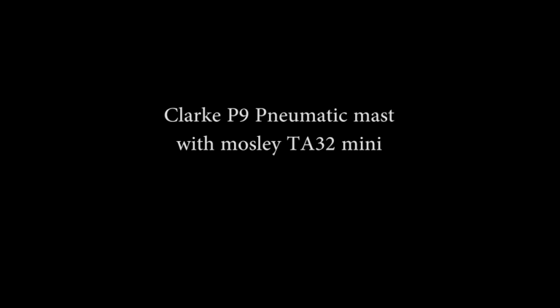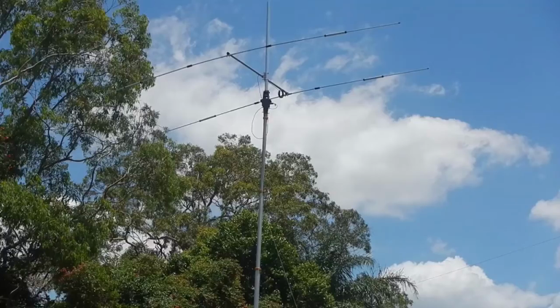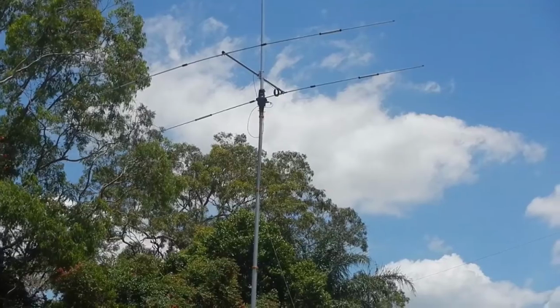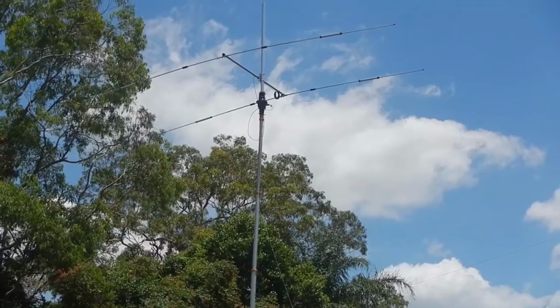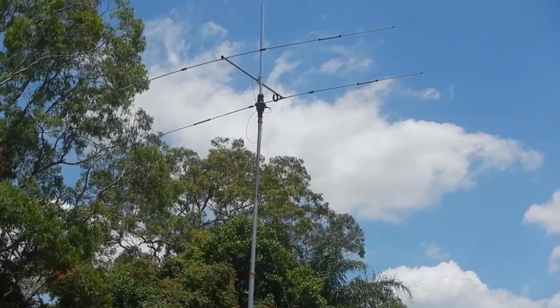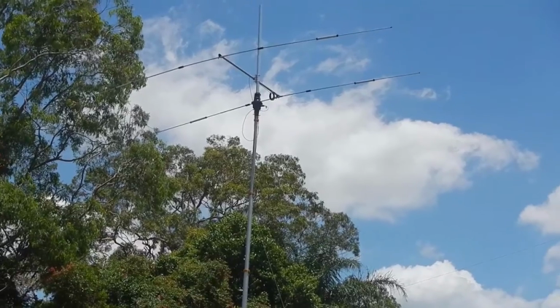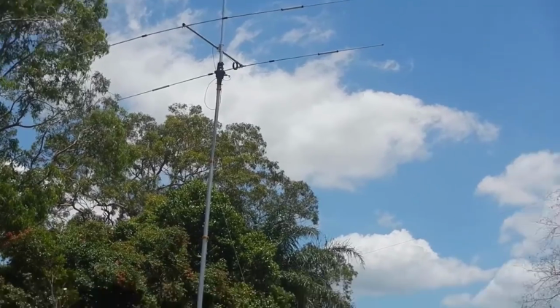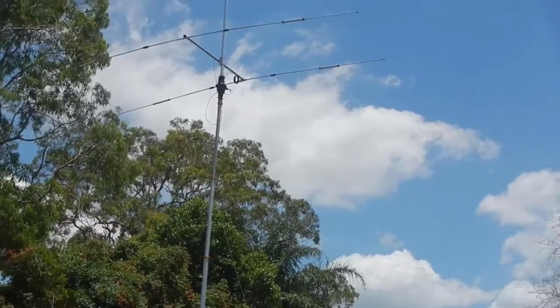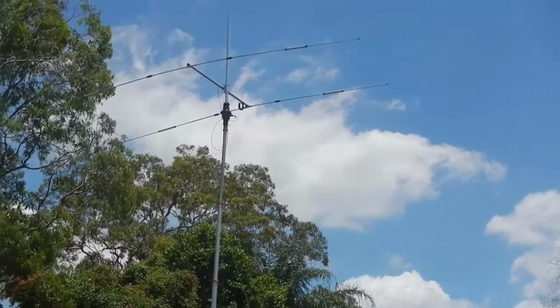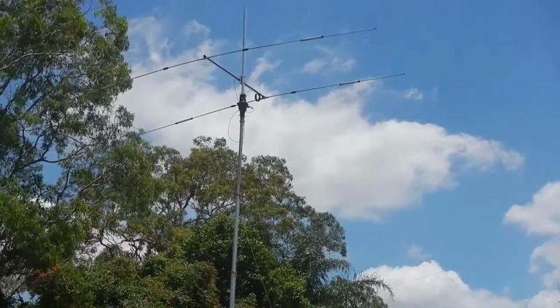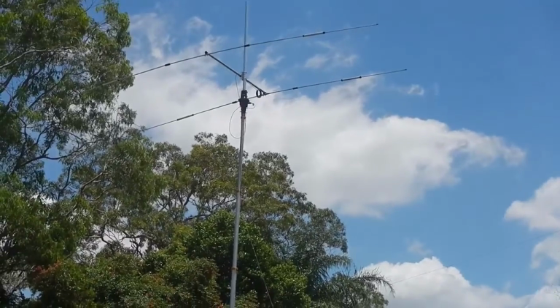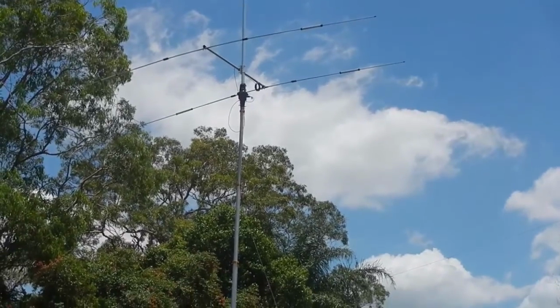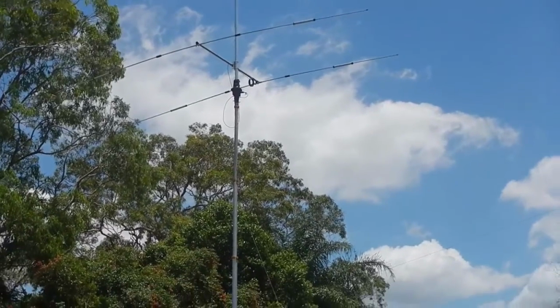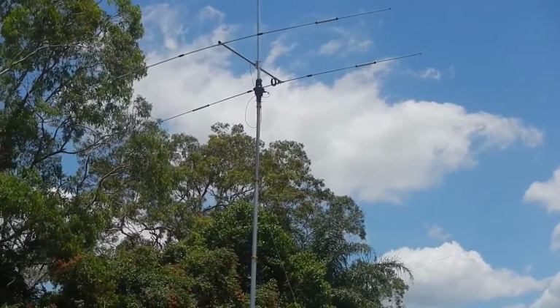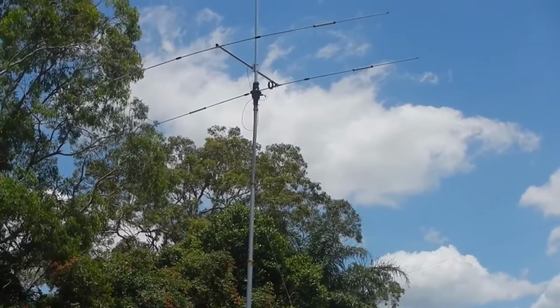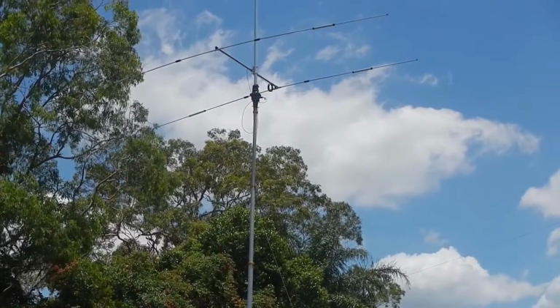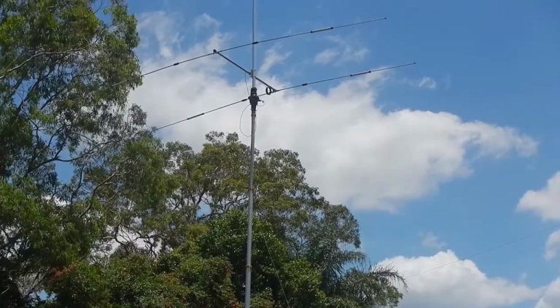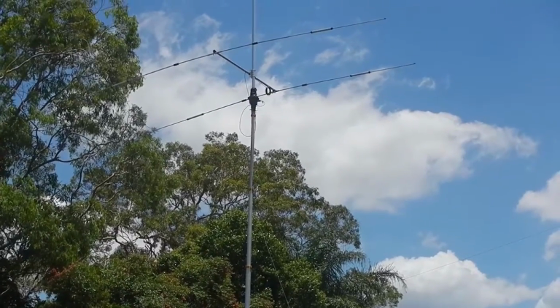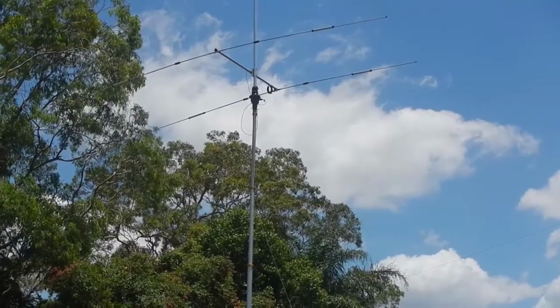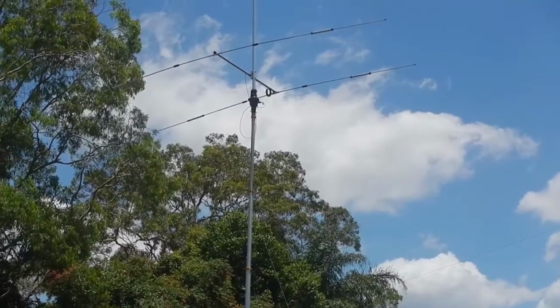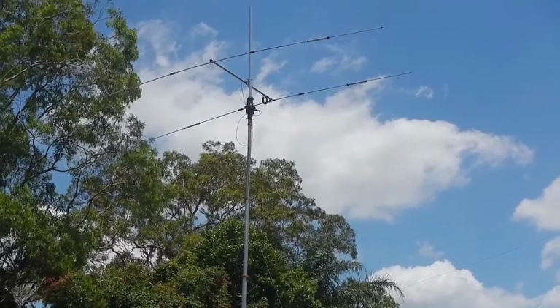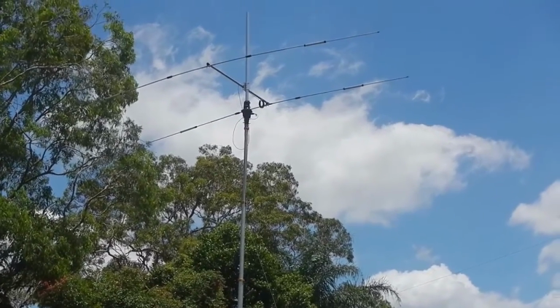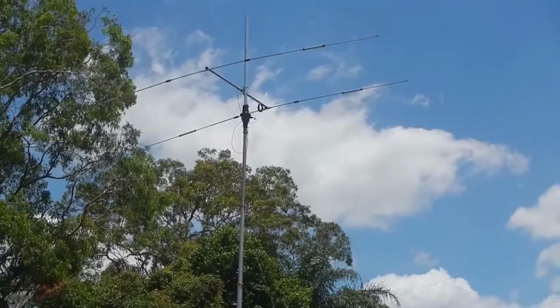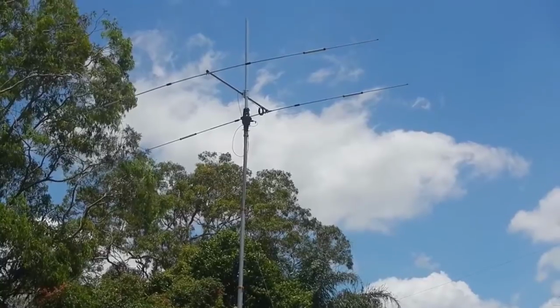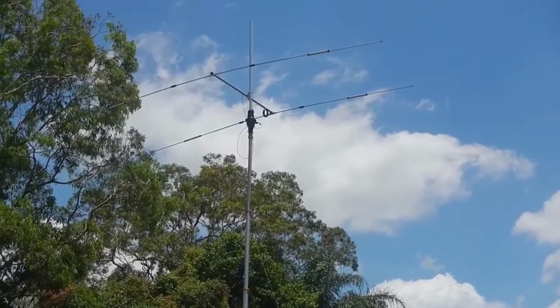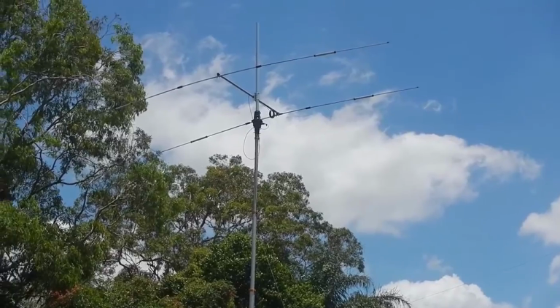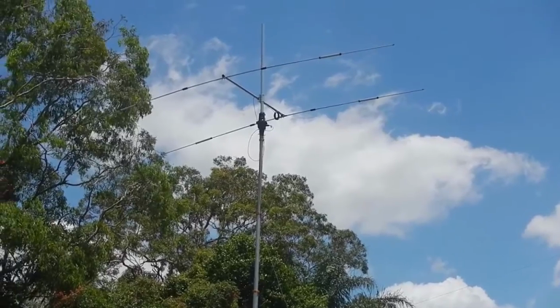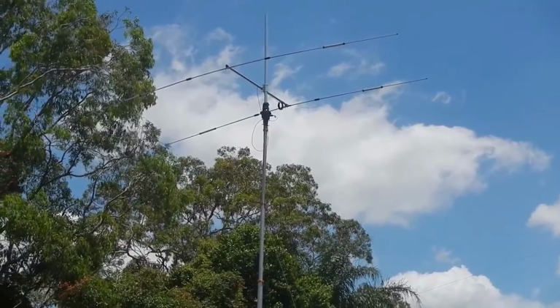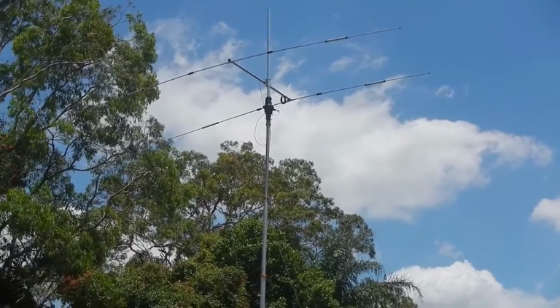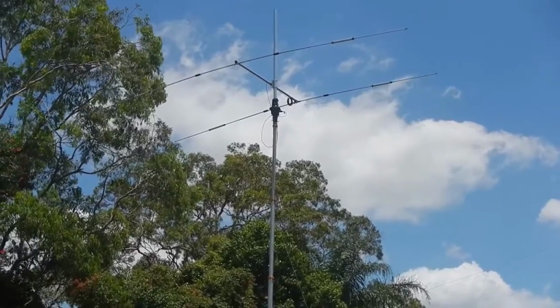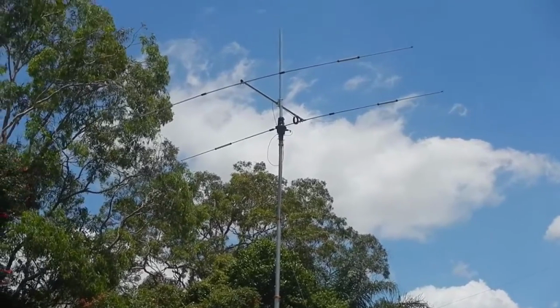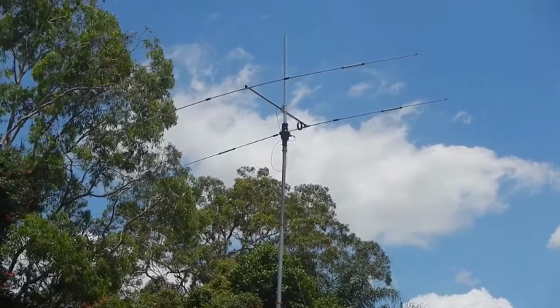The Moseley Tri-Beam. Hello guys, how would you be? Thanks for stopping by. What we're looking at today is just the Moseley Tri-Beam.